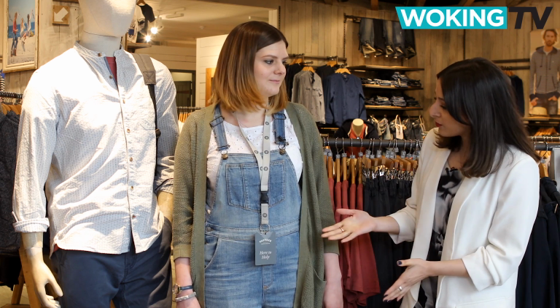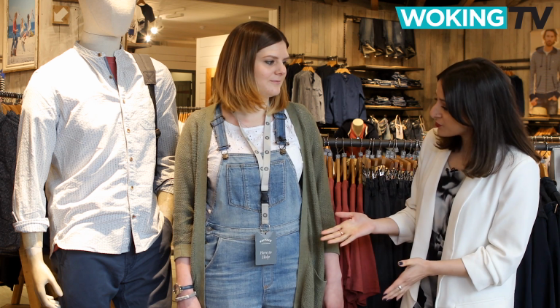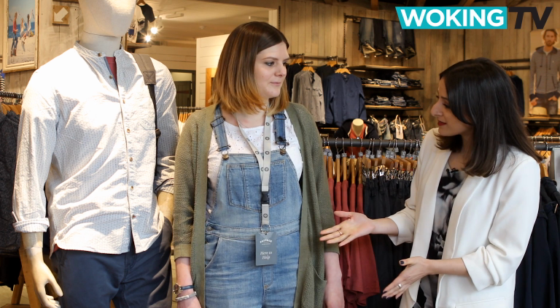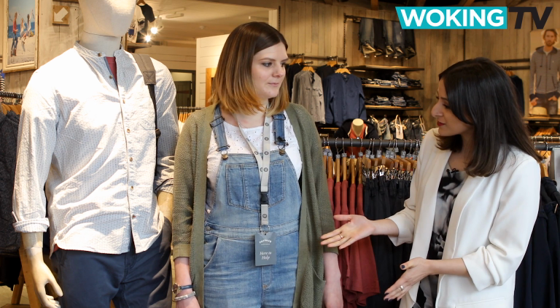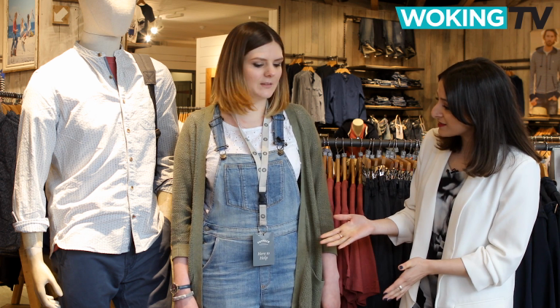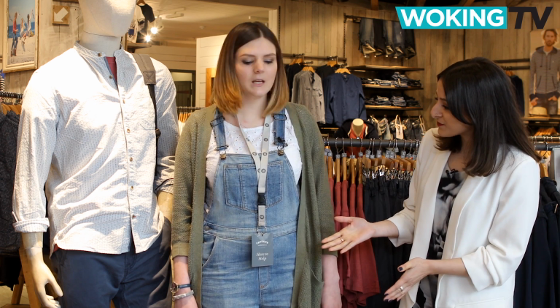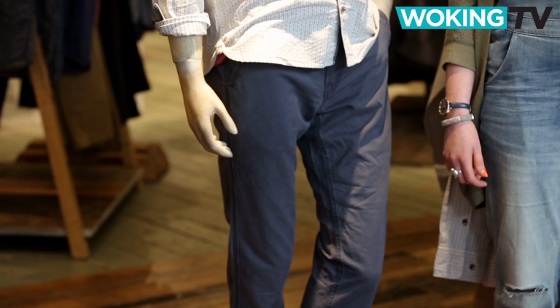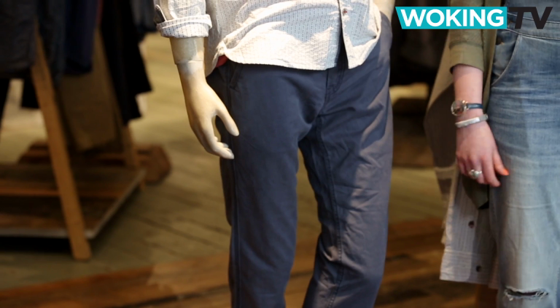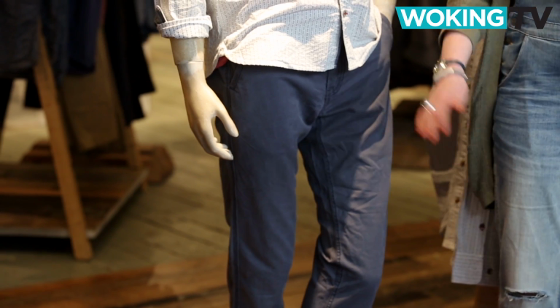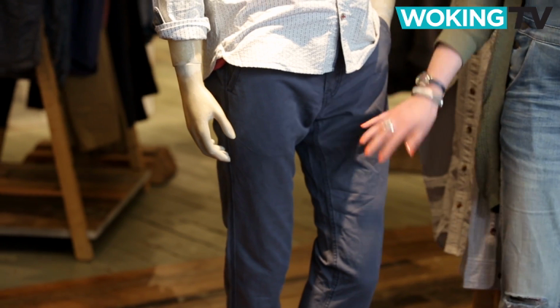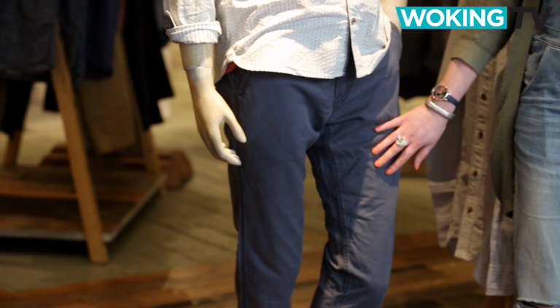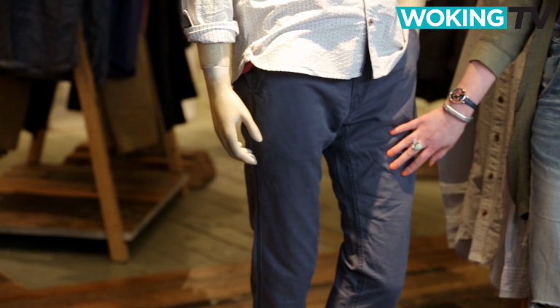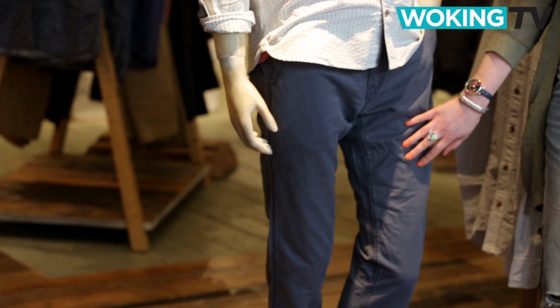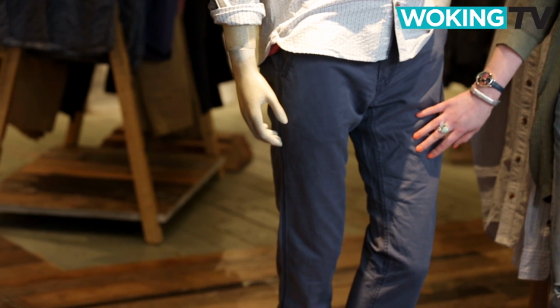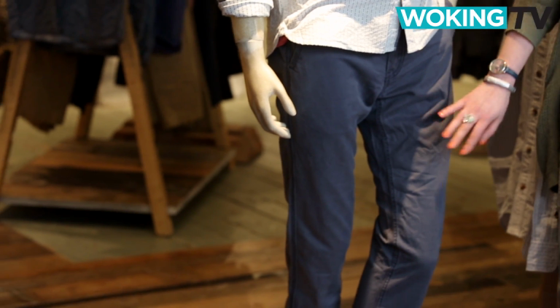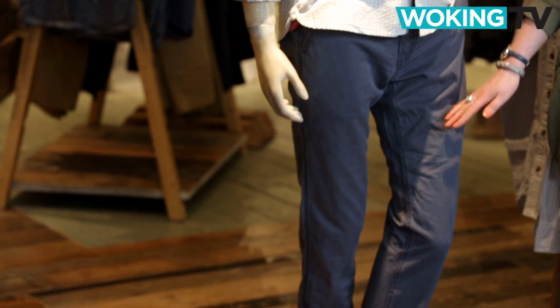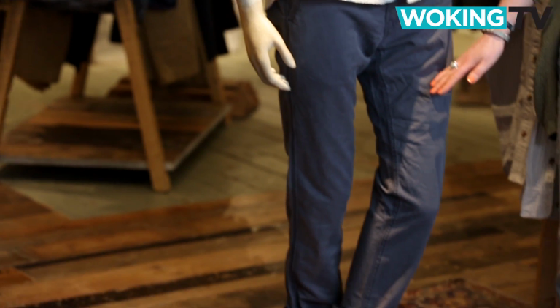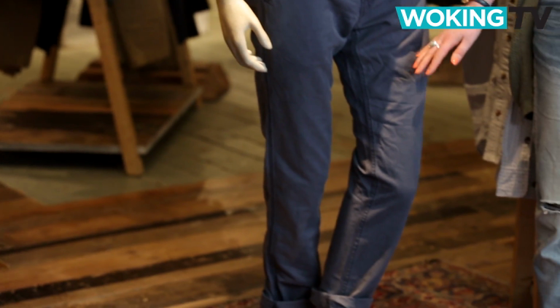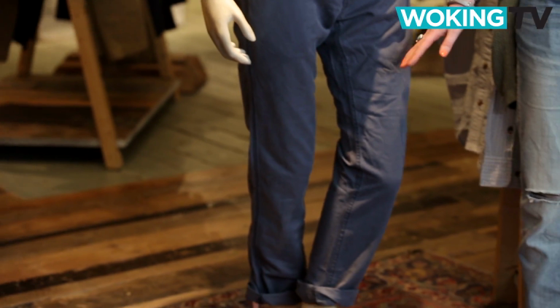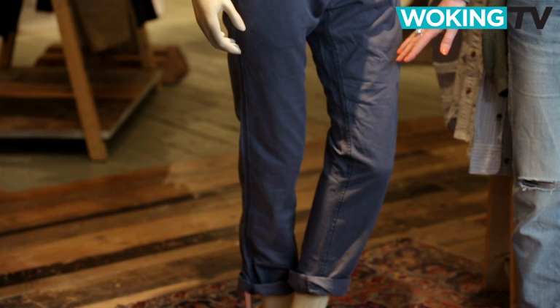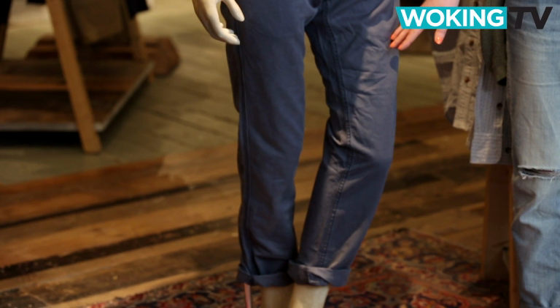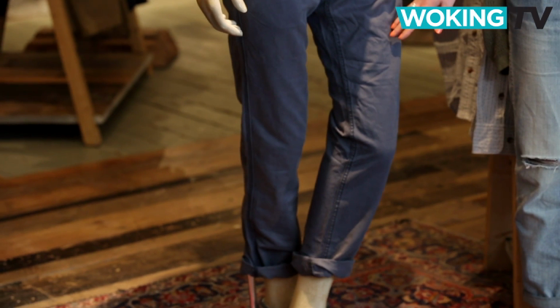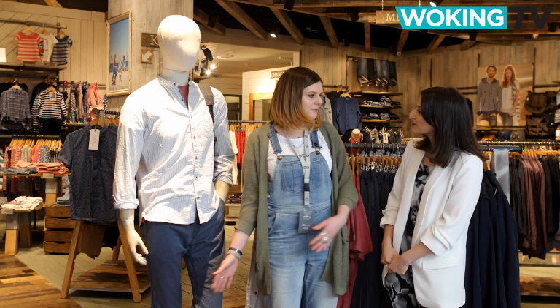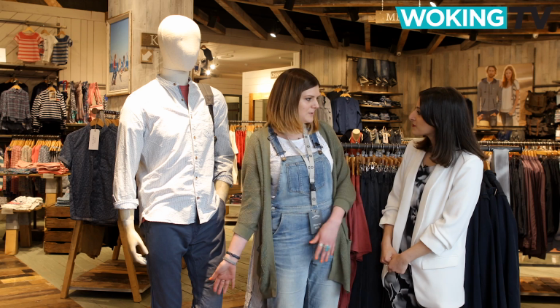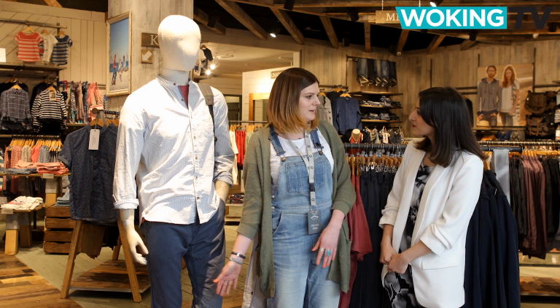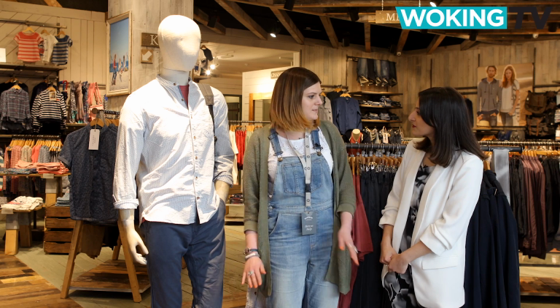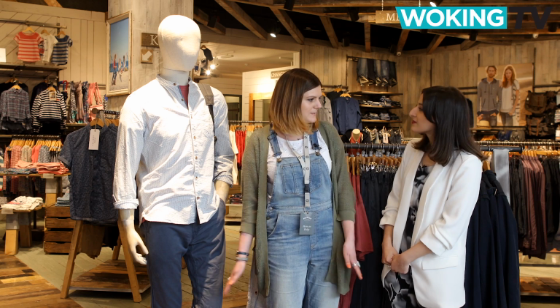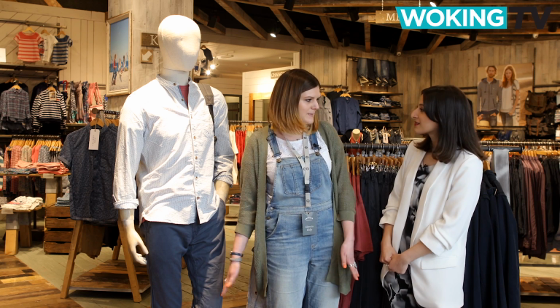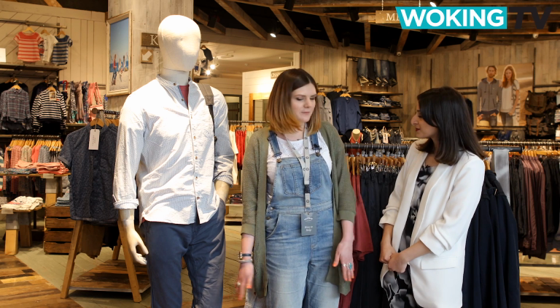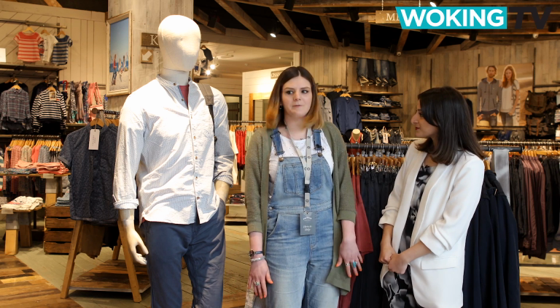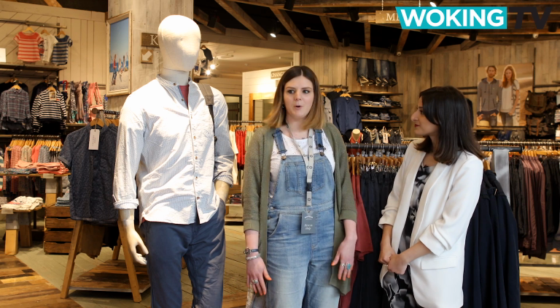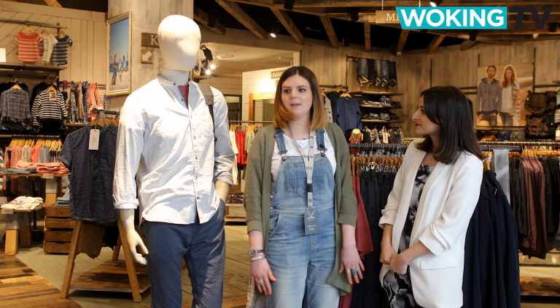So where should we get started? Start with the Coastal chinos — they're a firm favourite with our customers, at £40, a nice price point for every pocket.